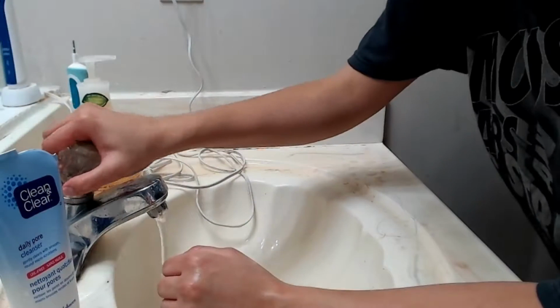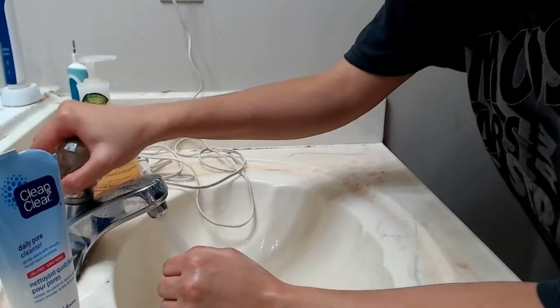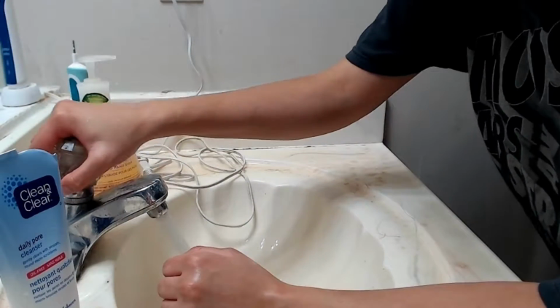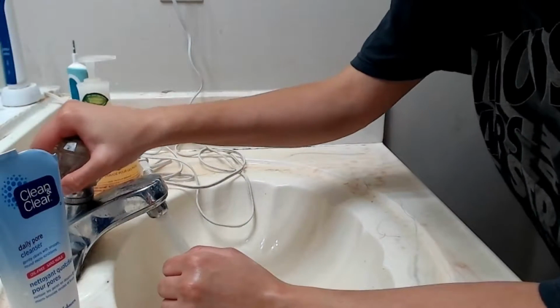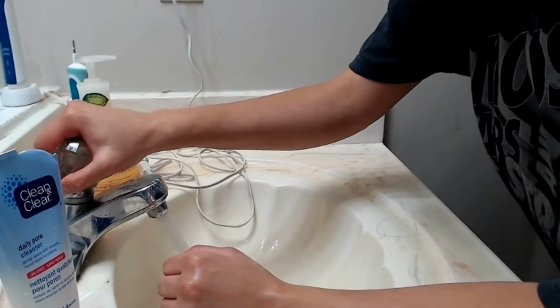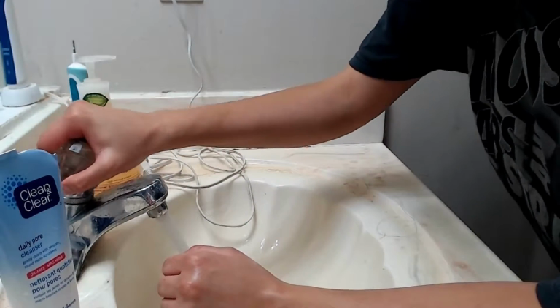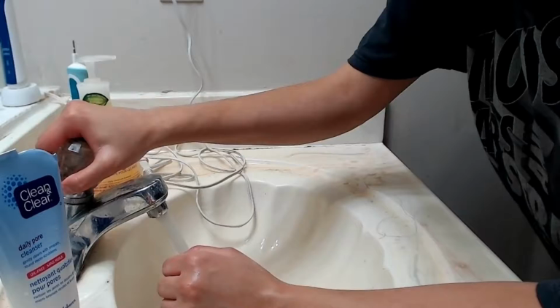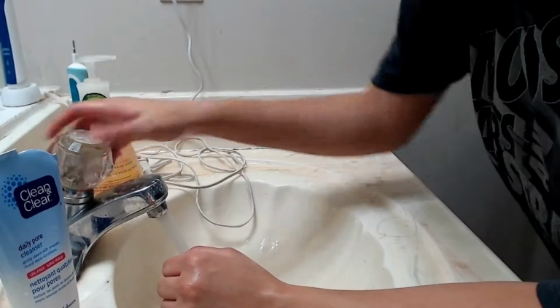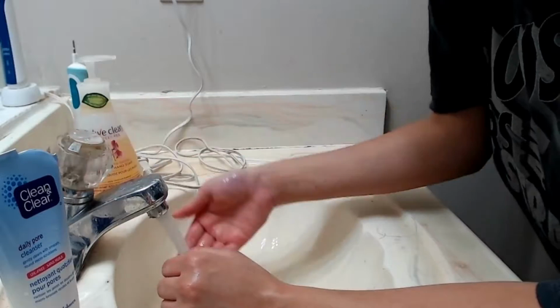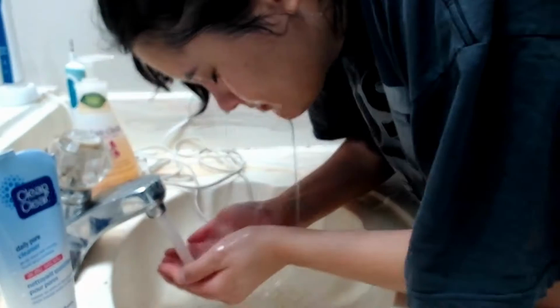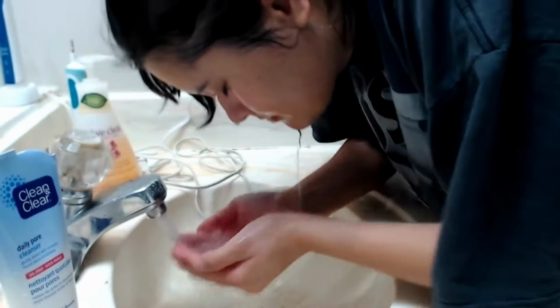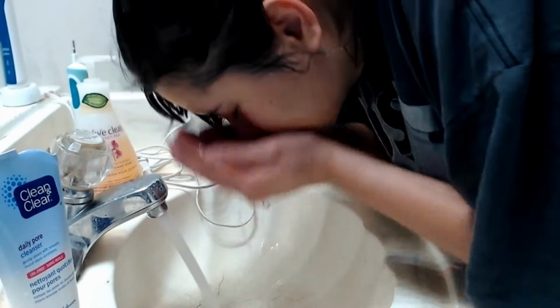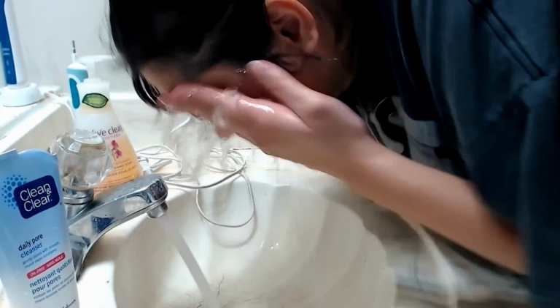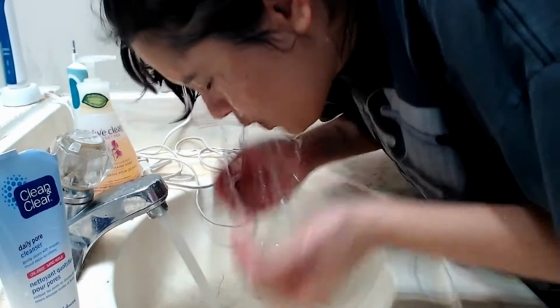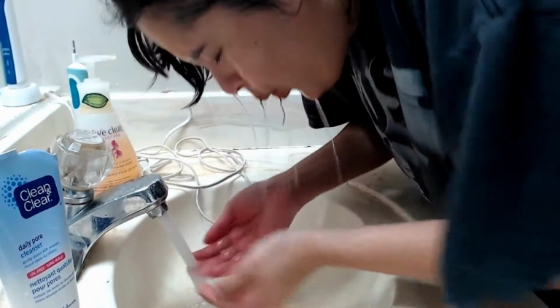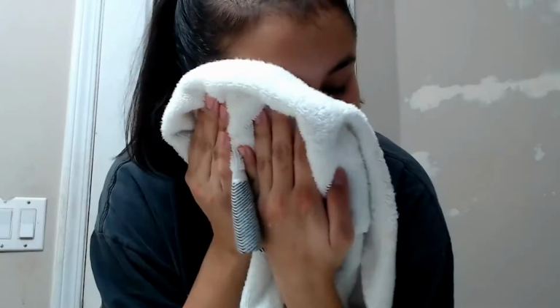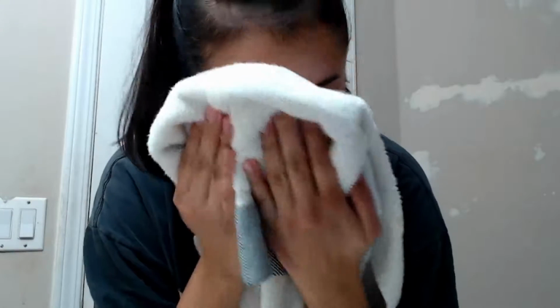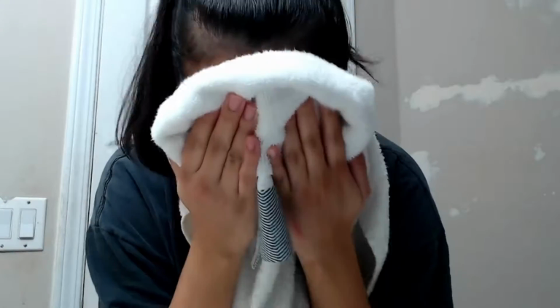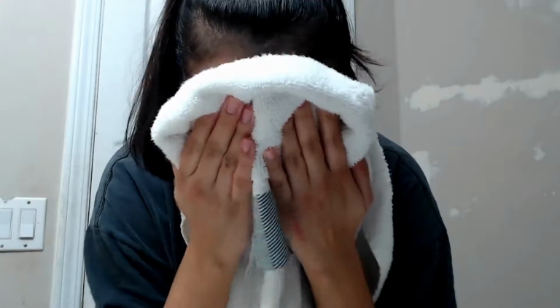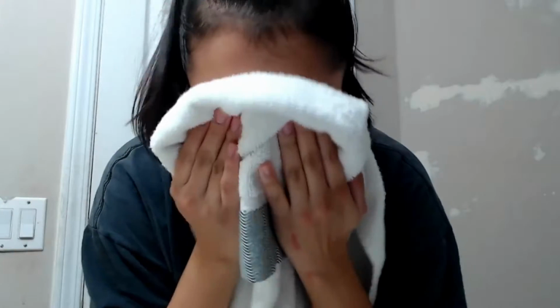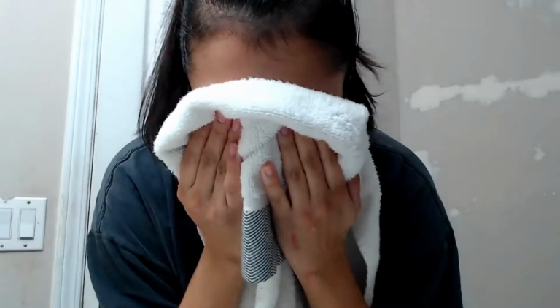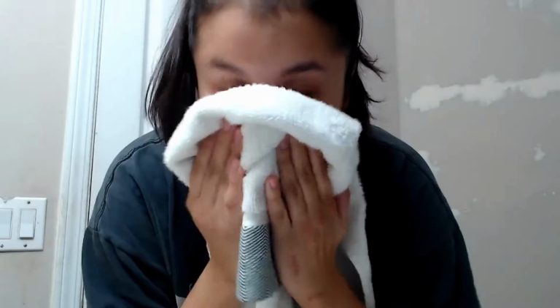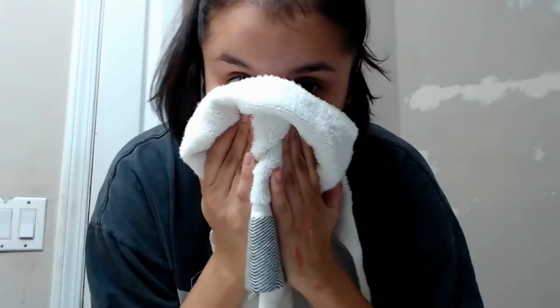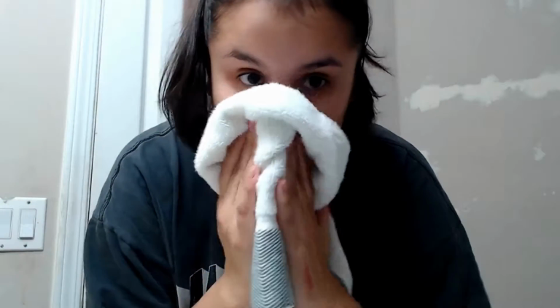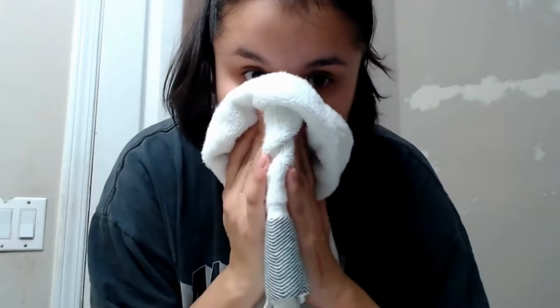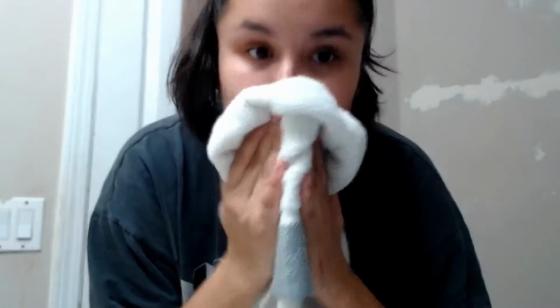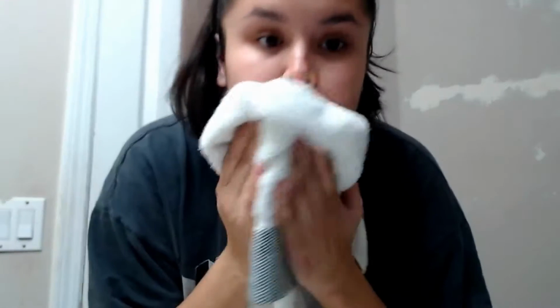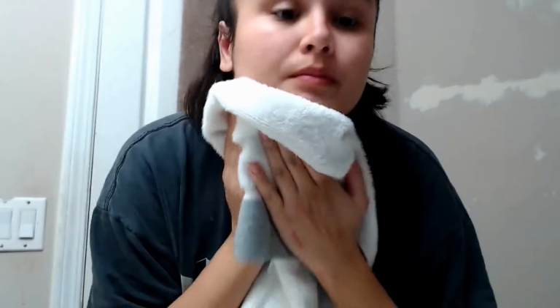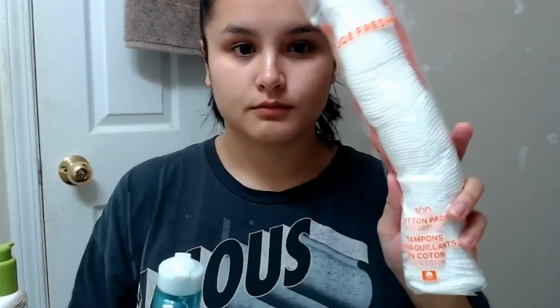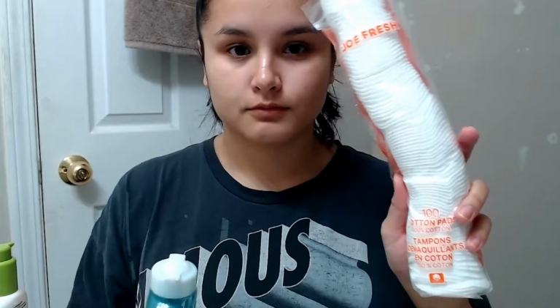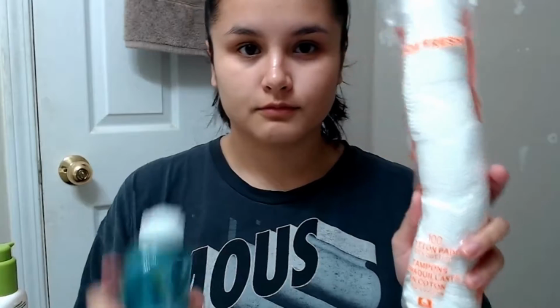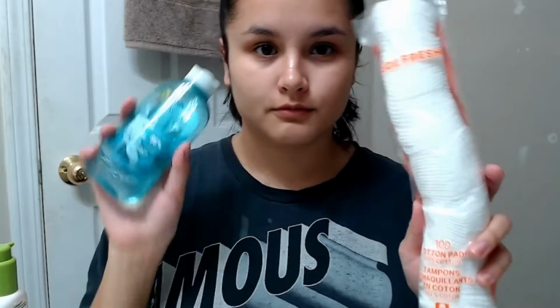Step 3, rinse with cold water to close up those pores and then pat dry. Don't rub.